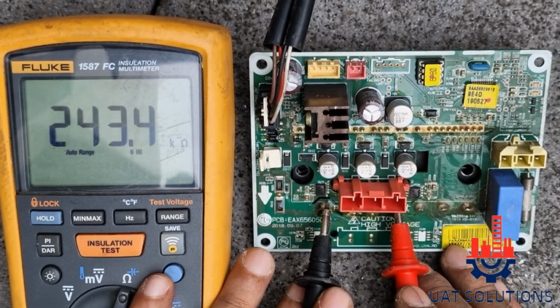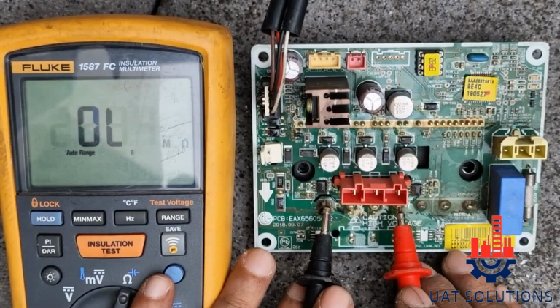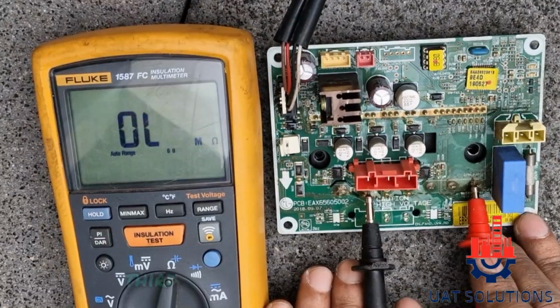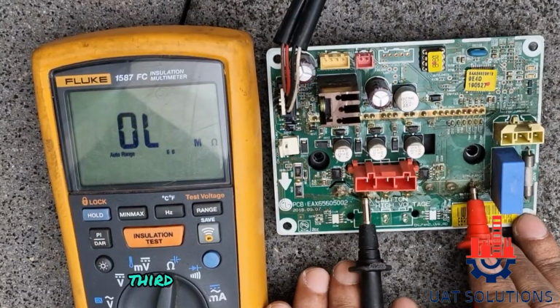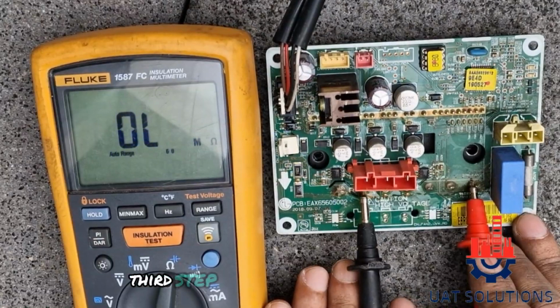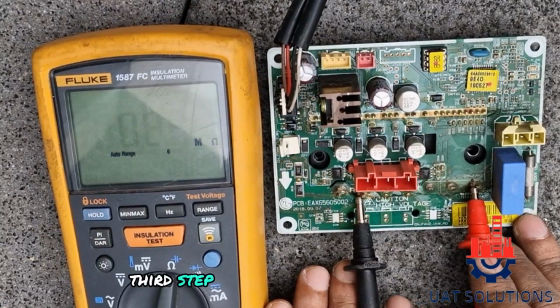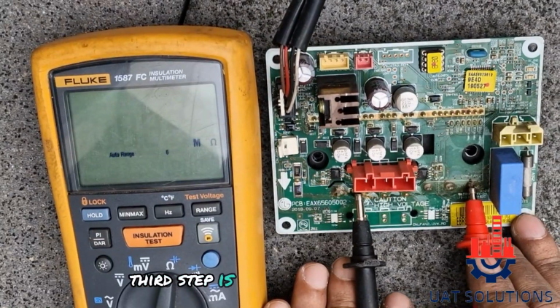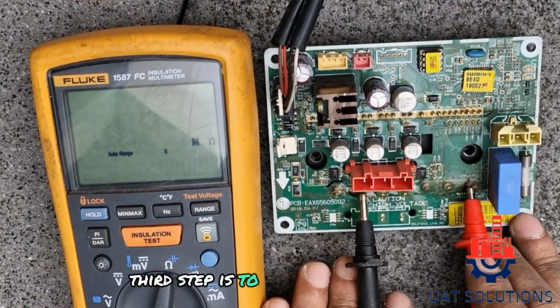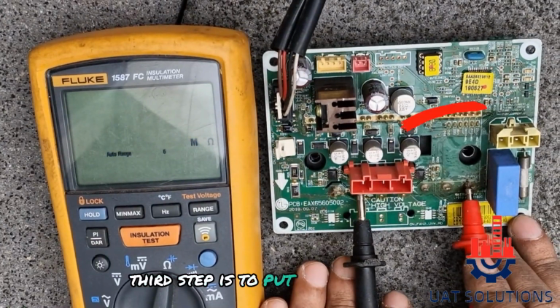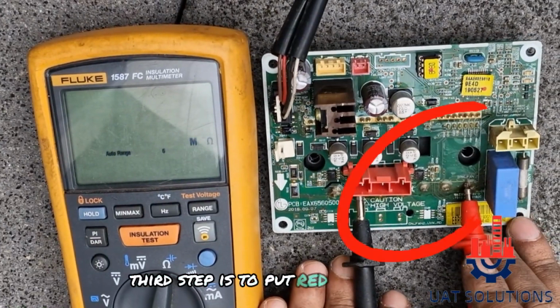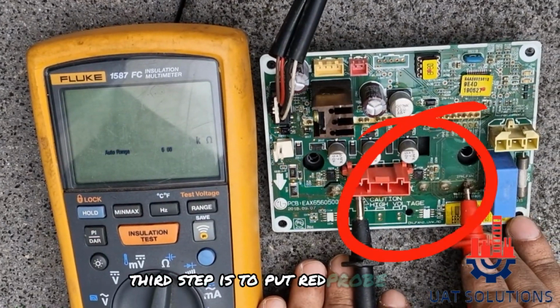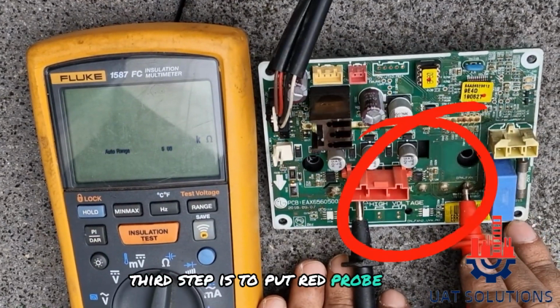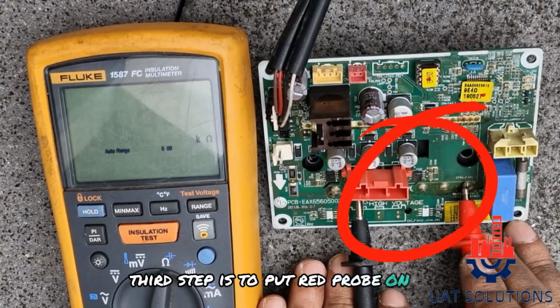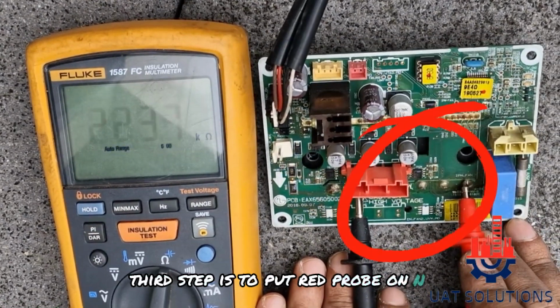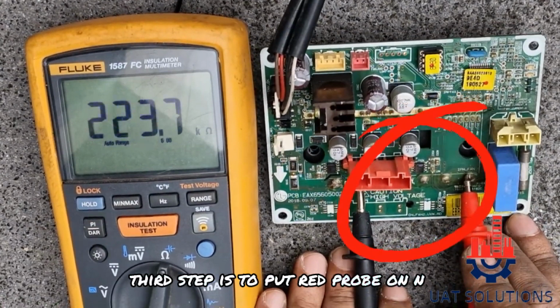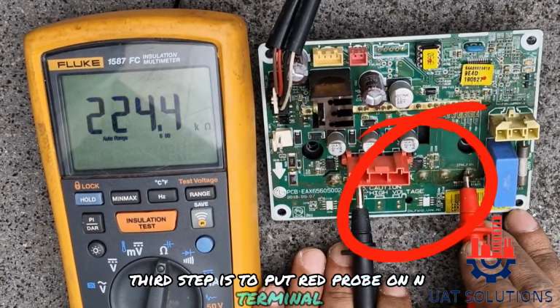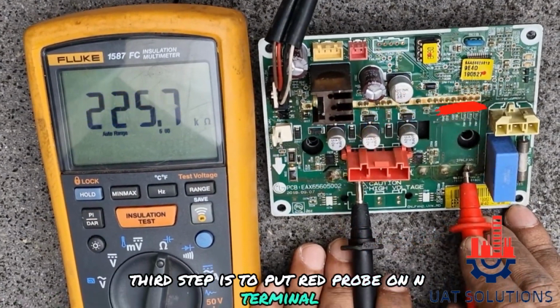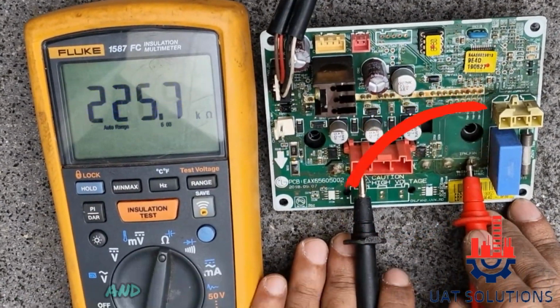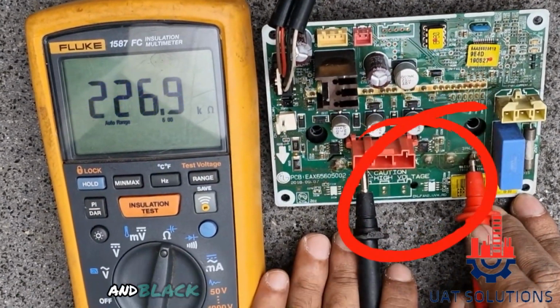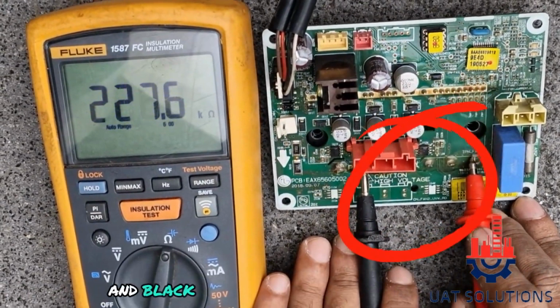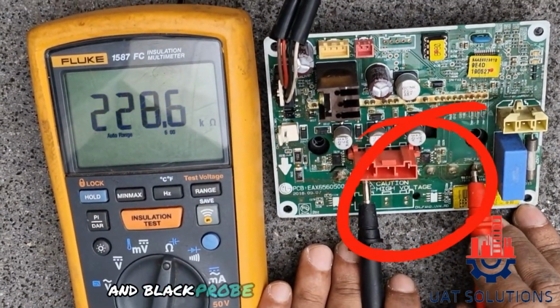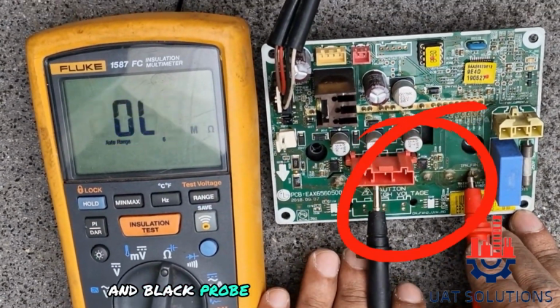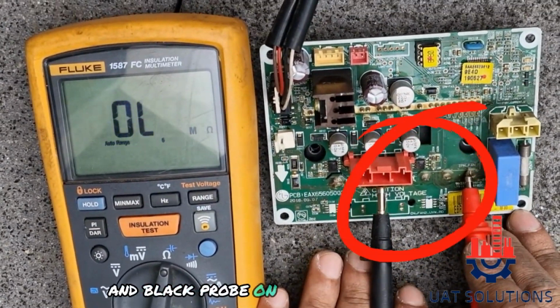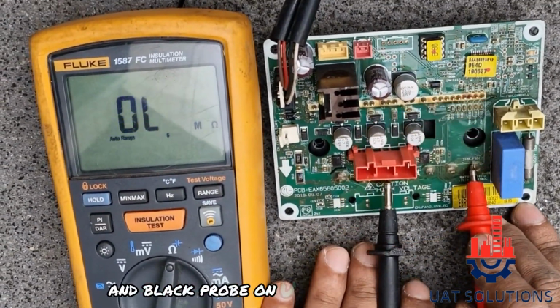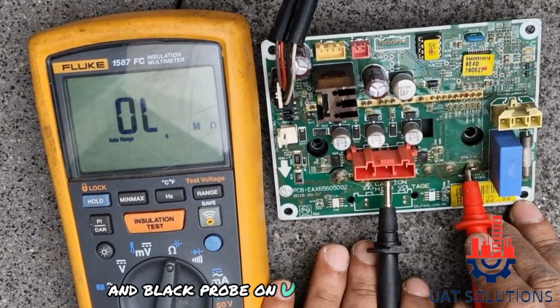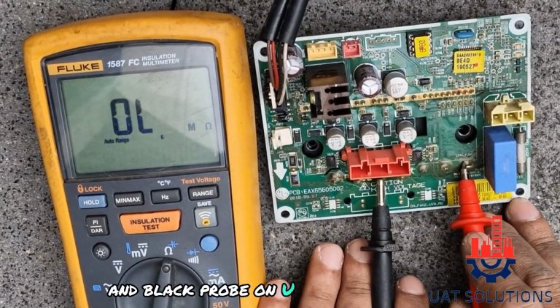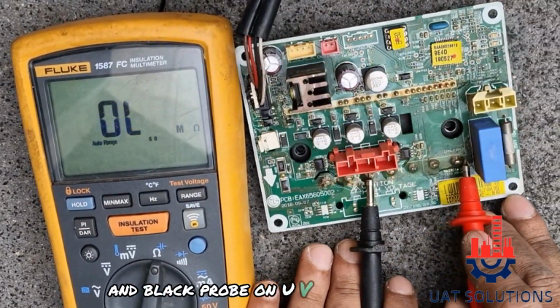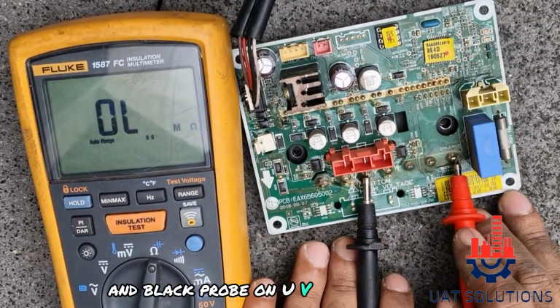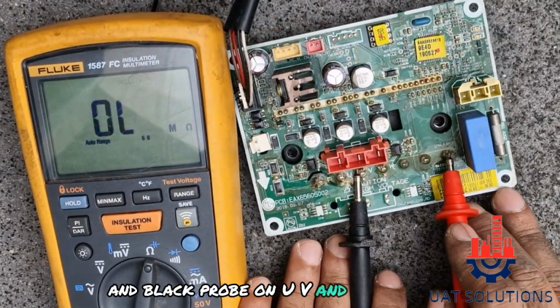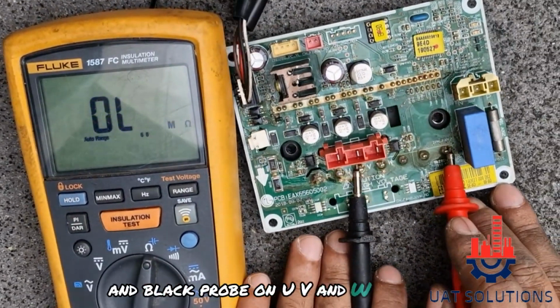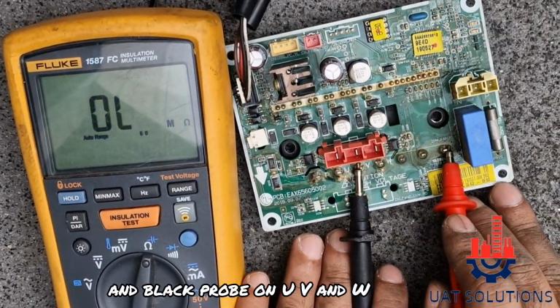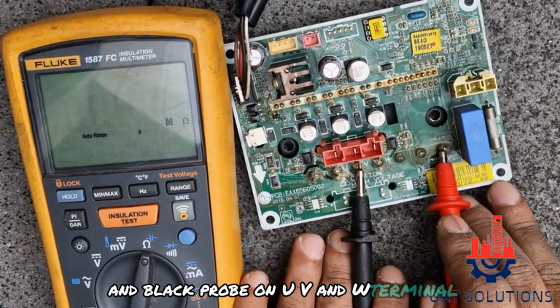The third step is to put the red probe on the N terminal and the black probe on the U, V, and W terminals.